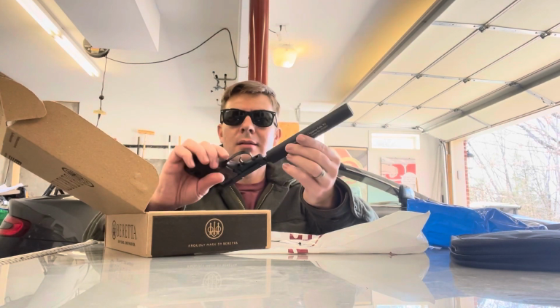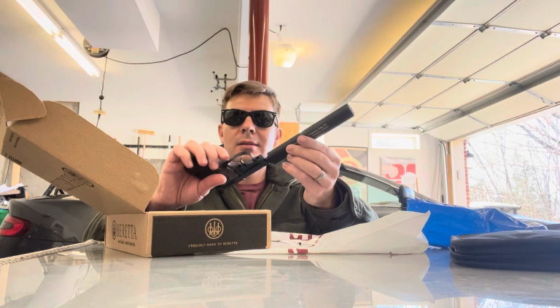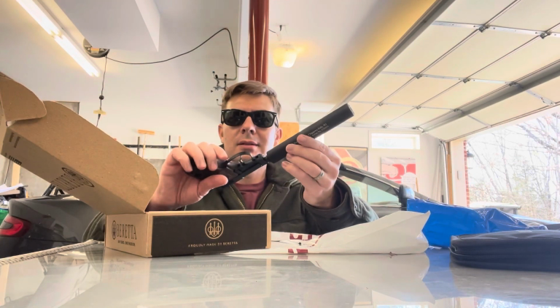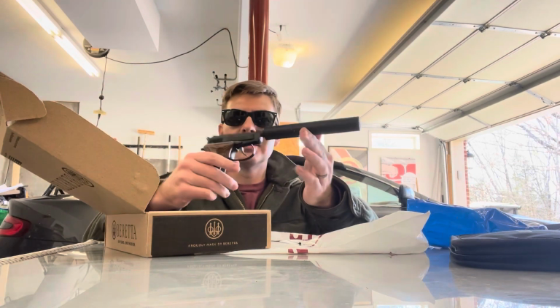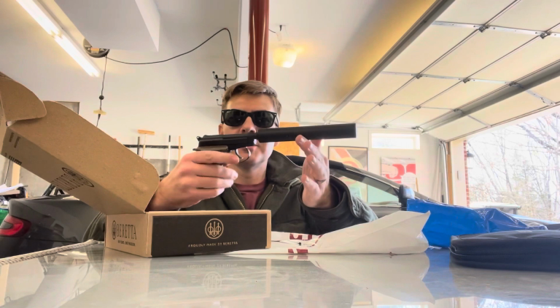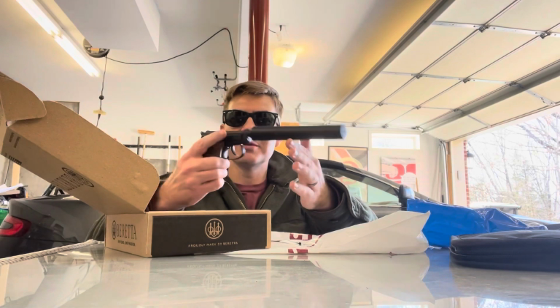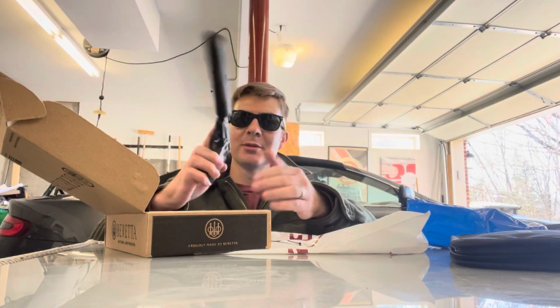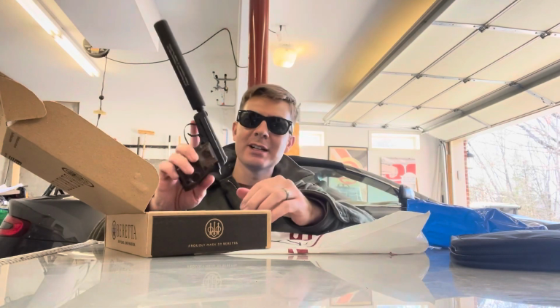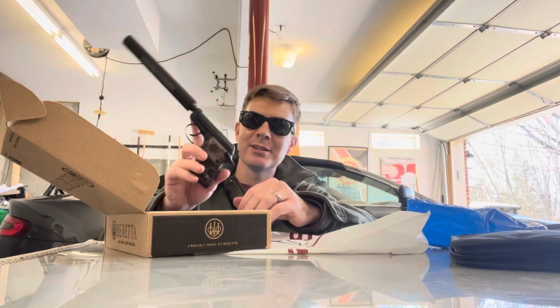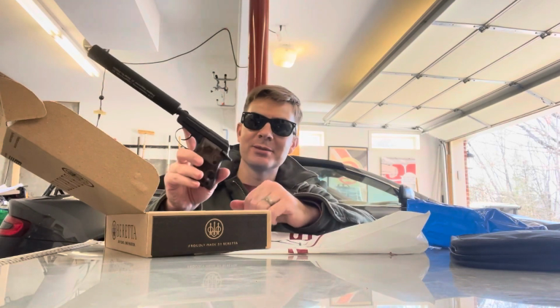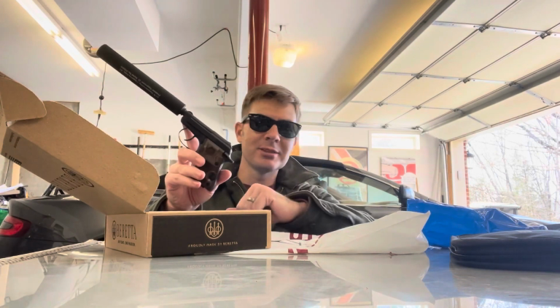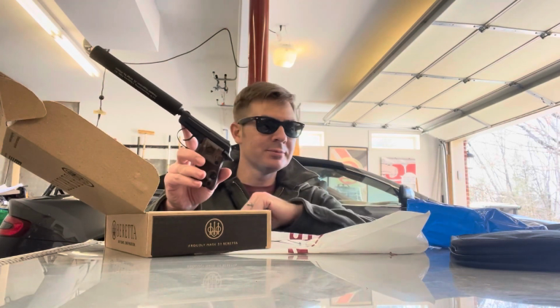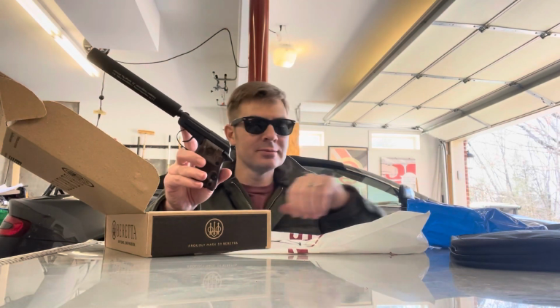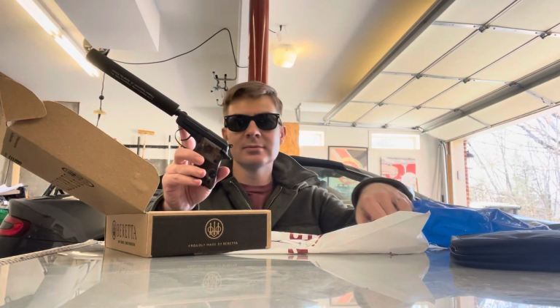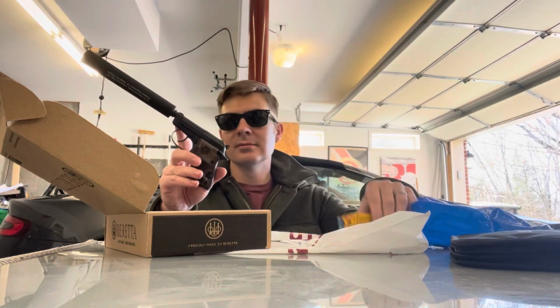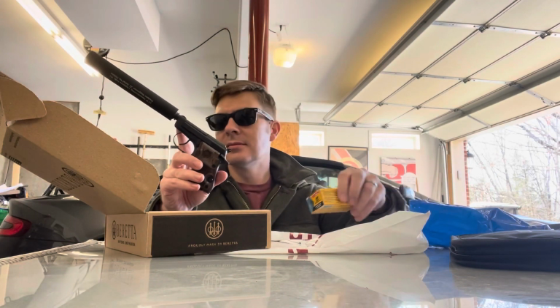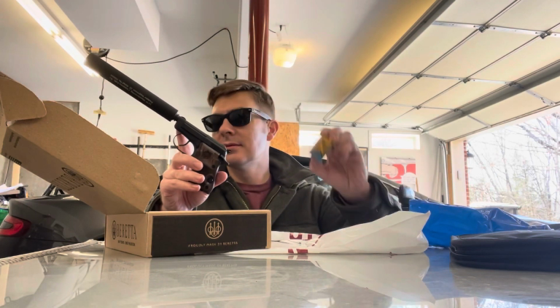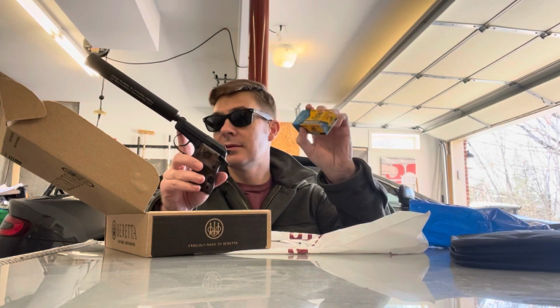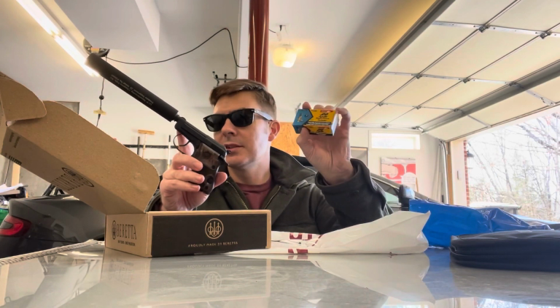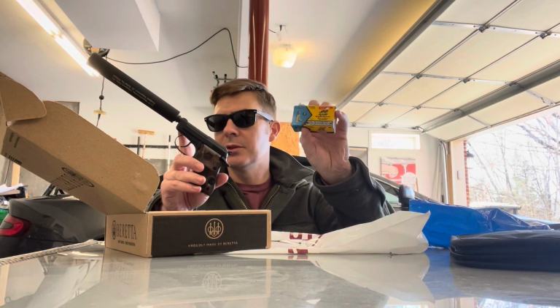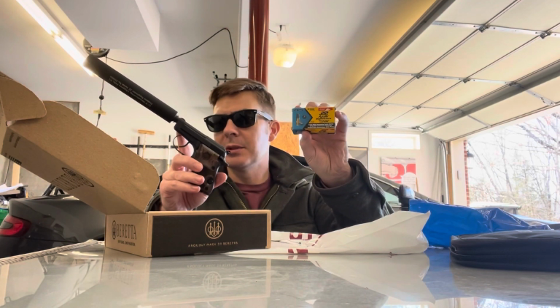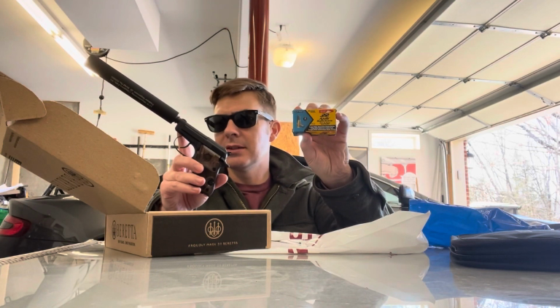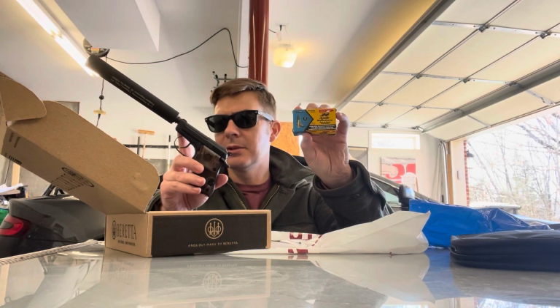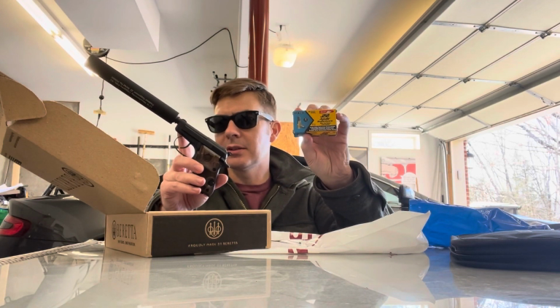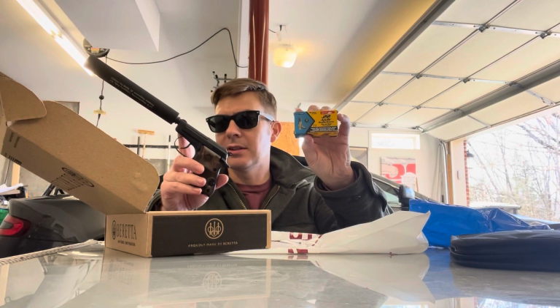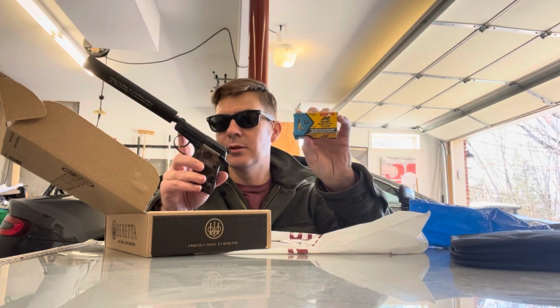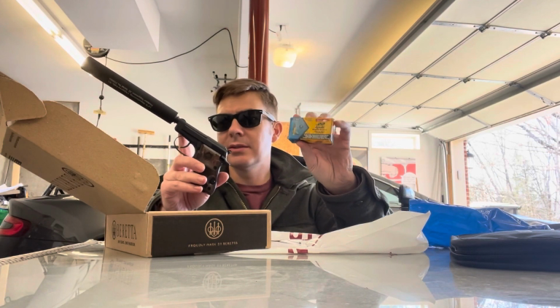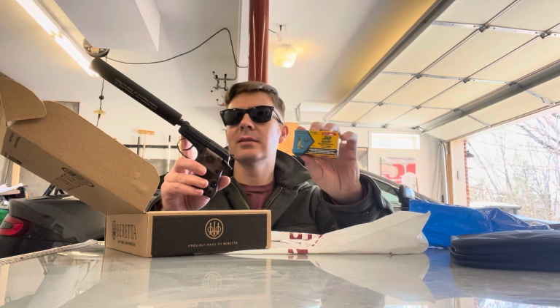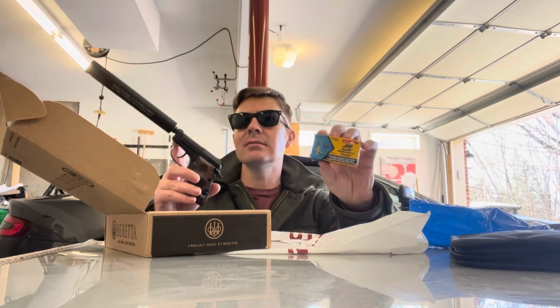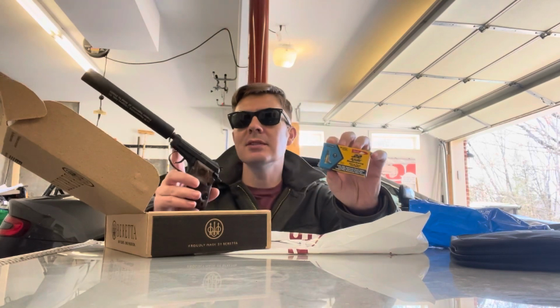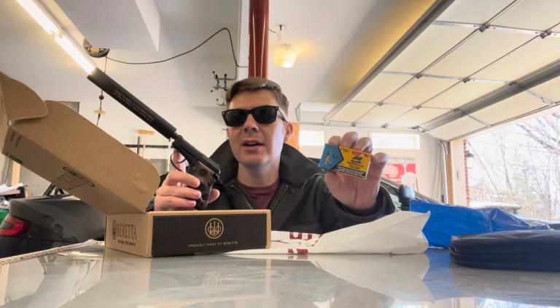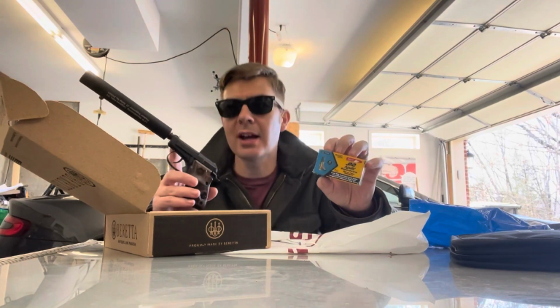It's a pretty sweet little package though, right? Let's go put some of these subsonic .22 bullets through it and see how it sounds.